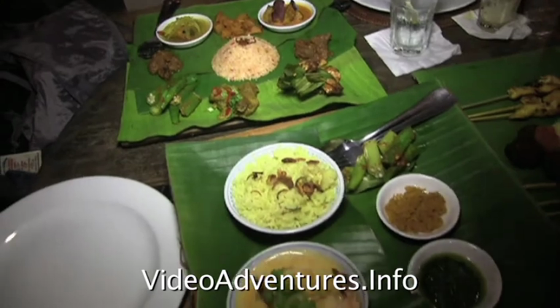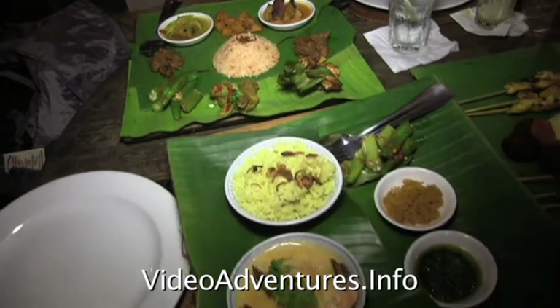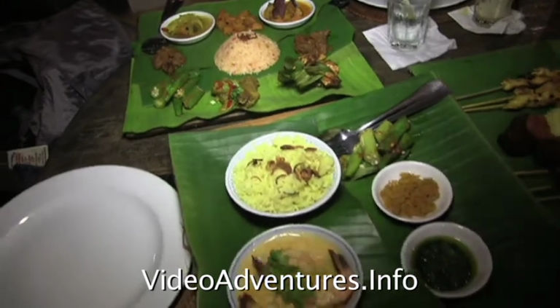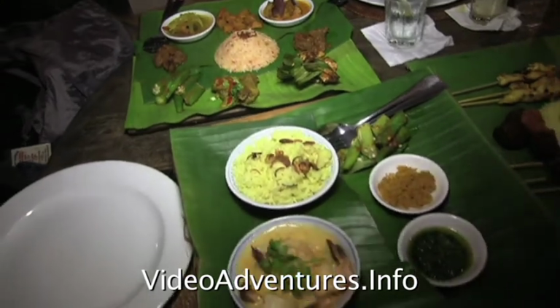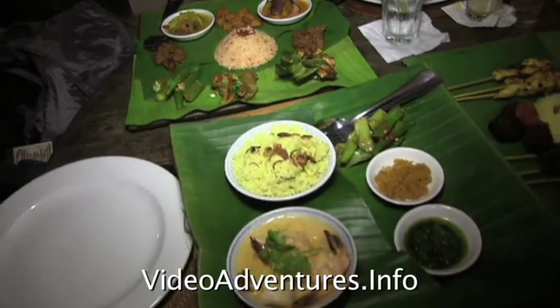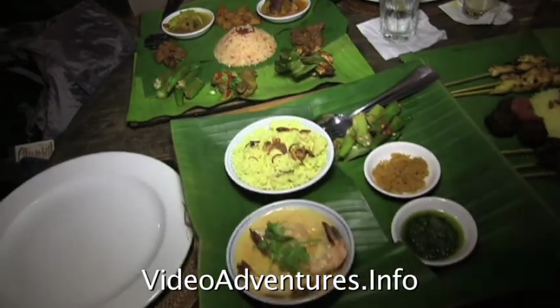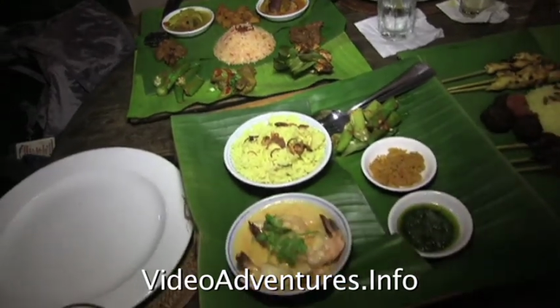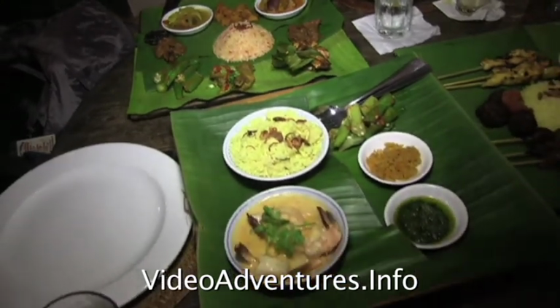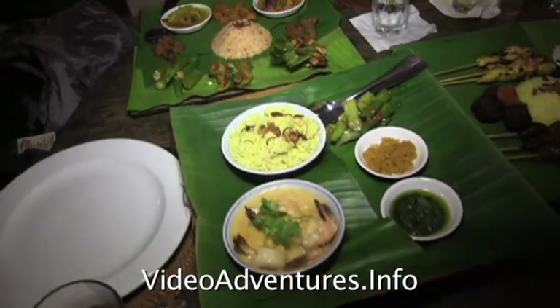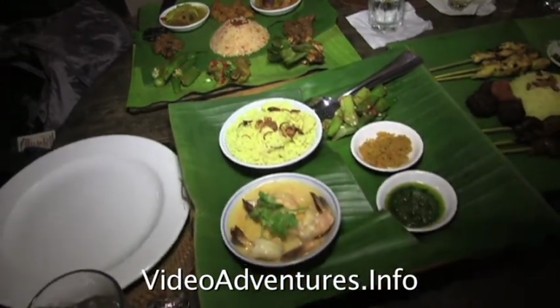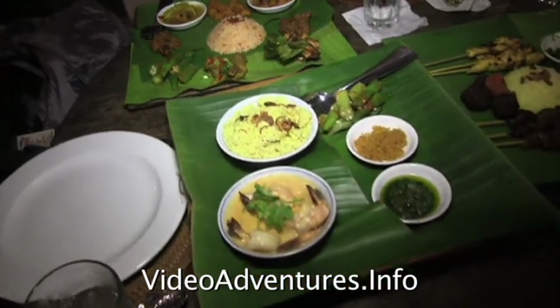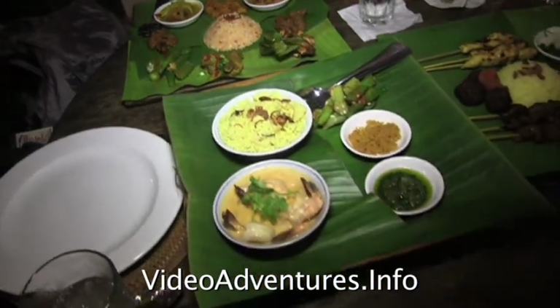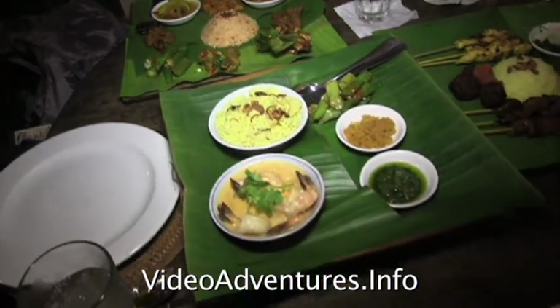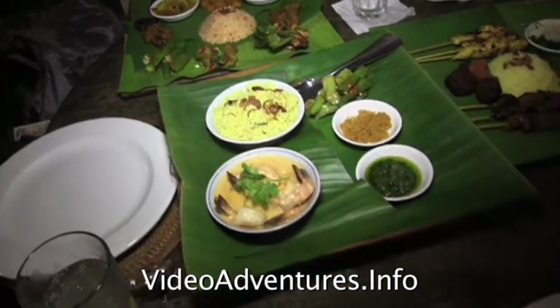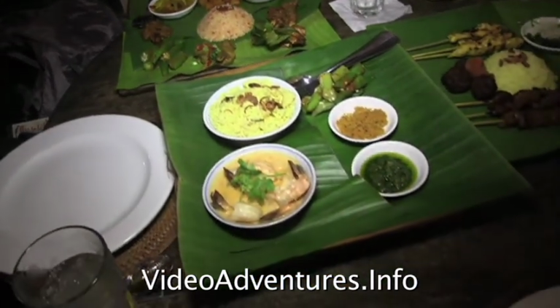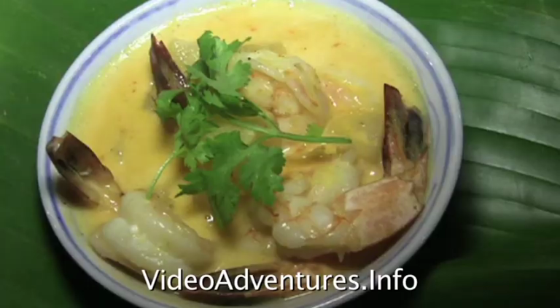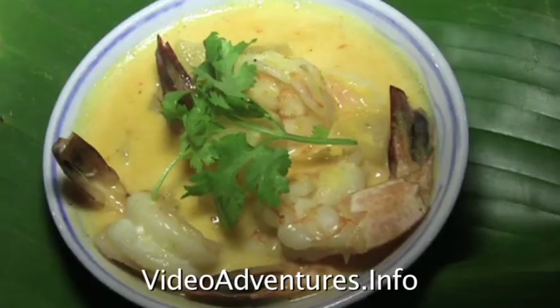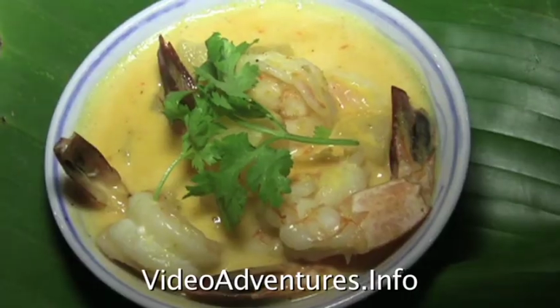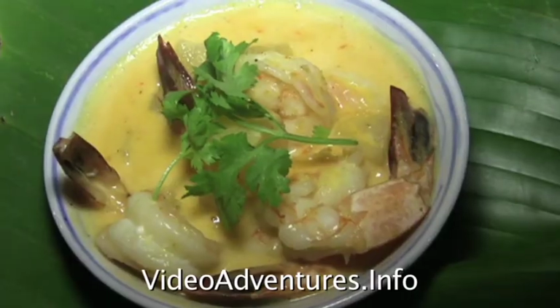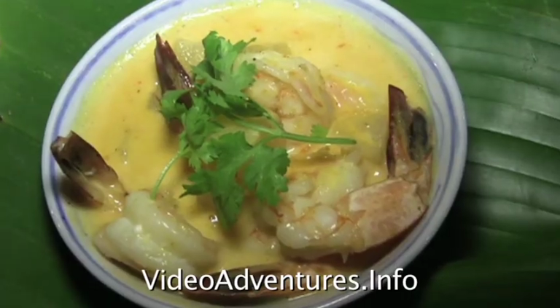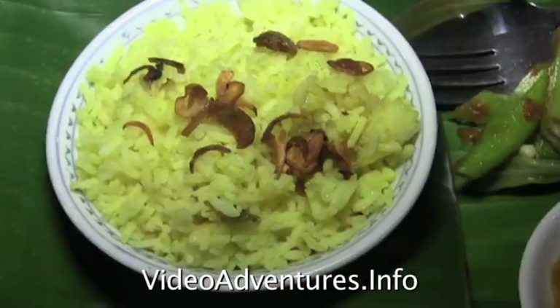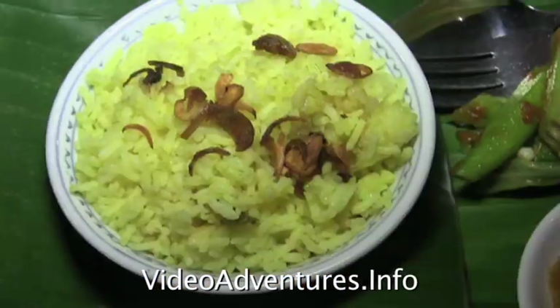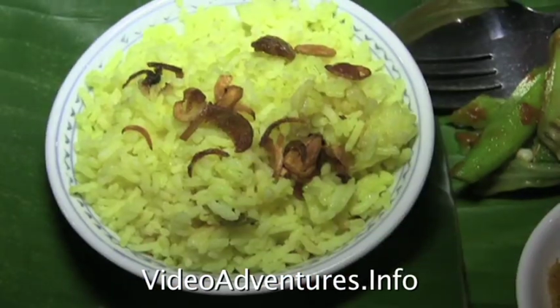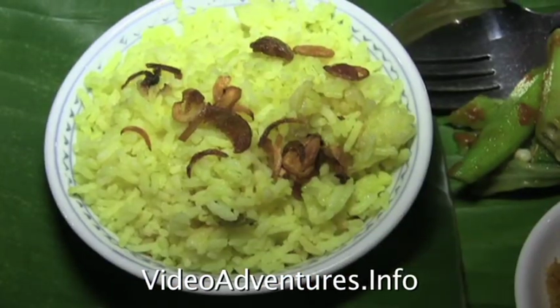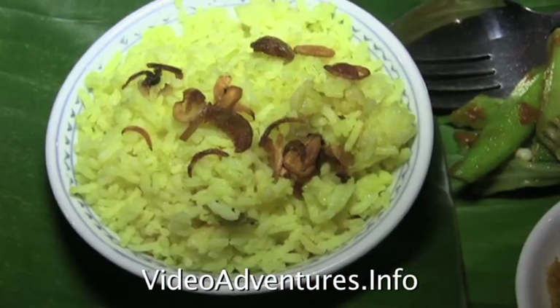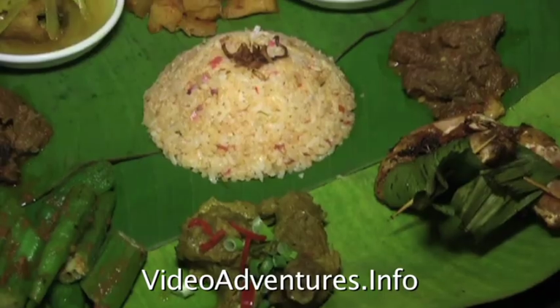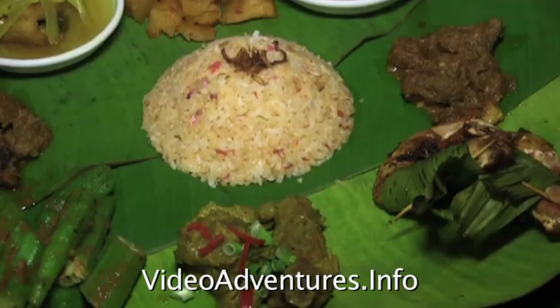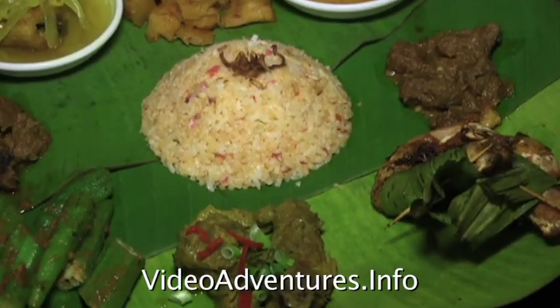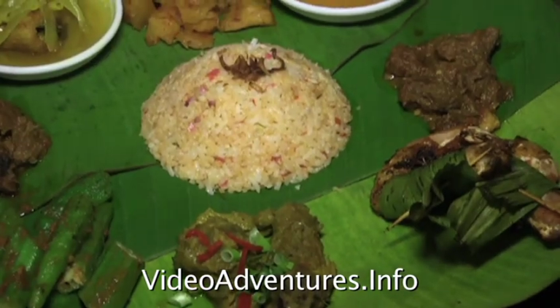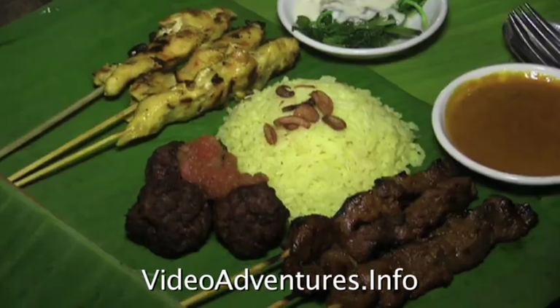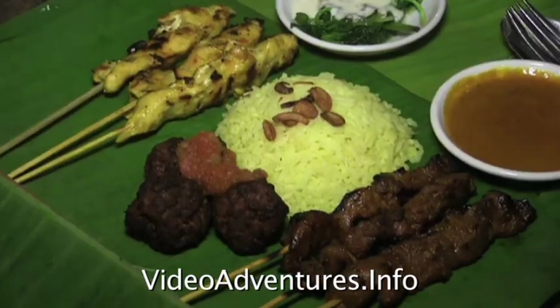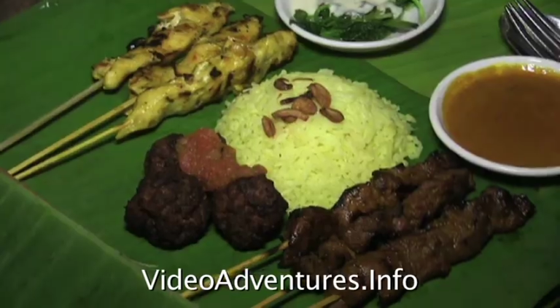The chef will personalize your dish. You tell them what you want in it, and they'll make it for you.